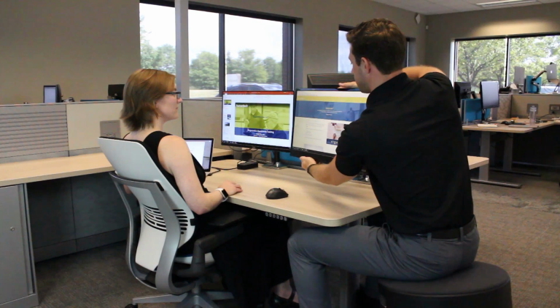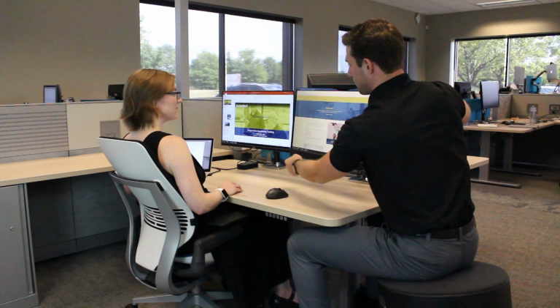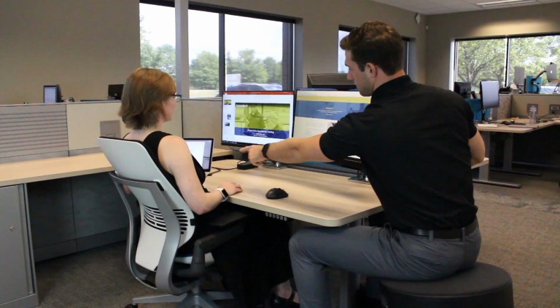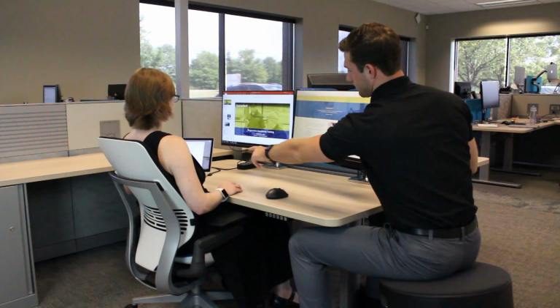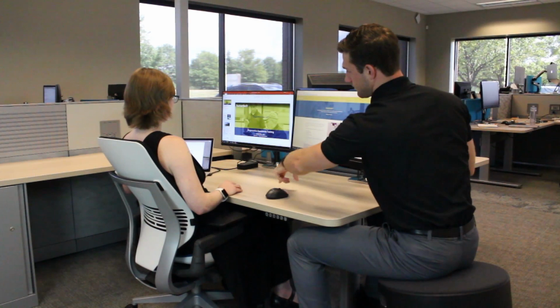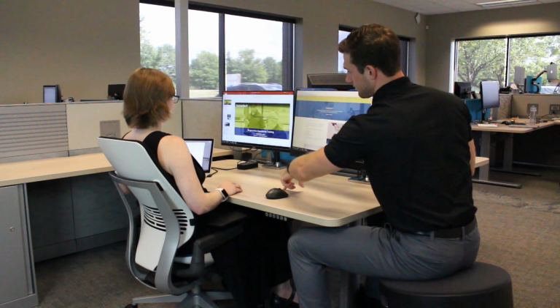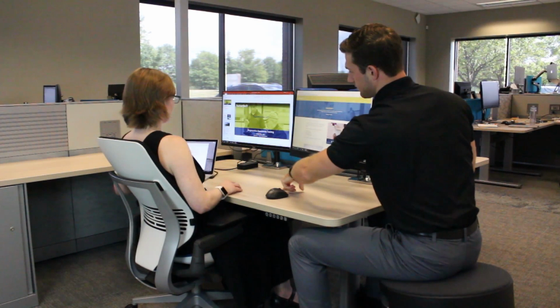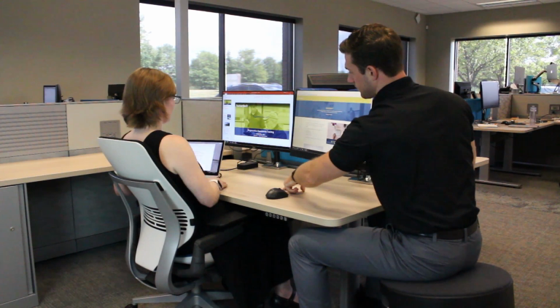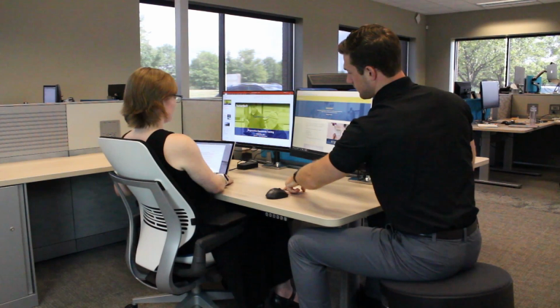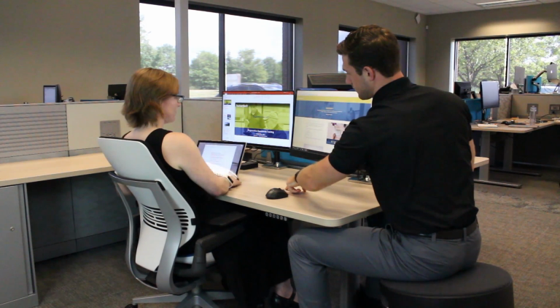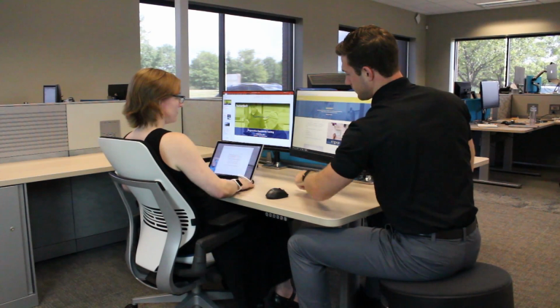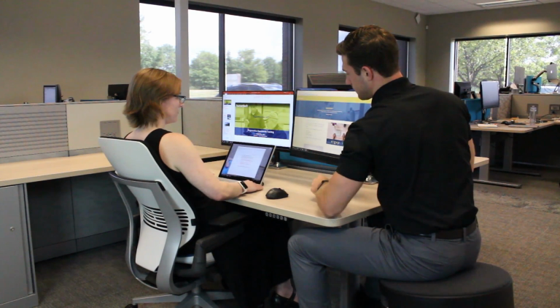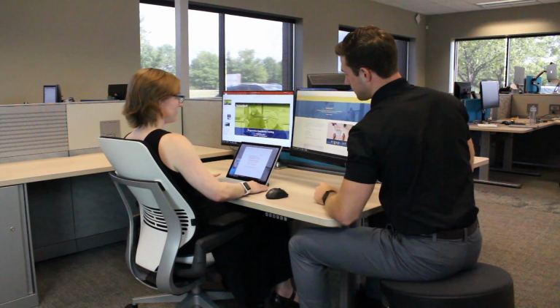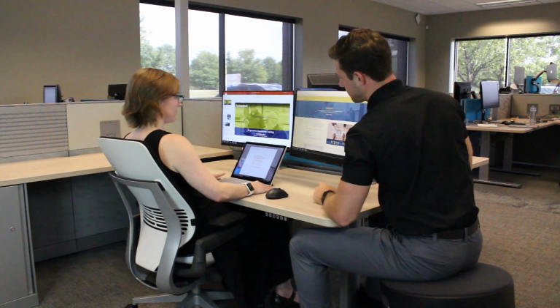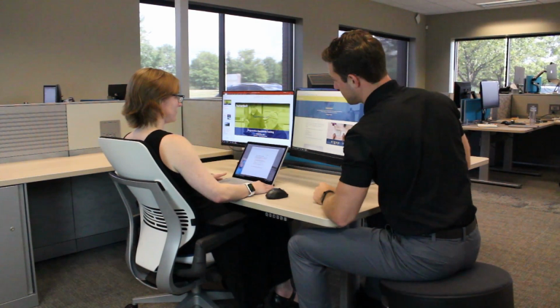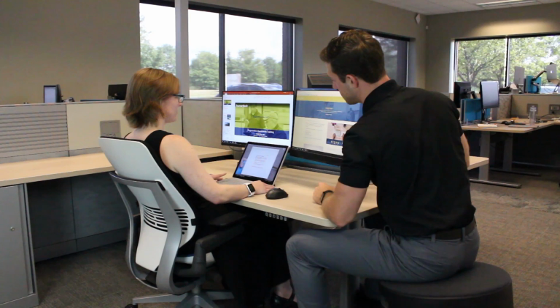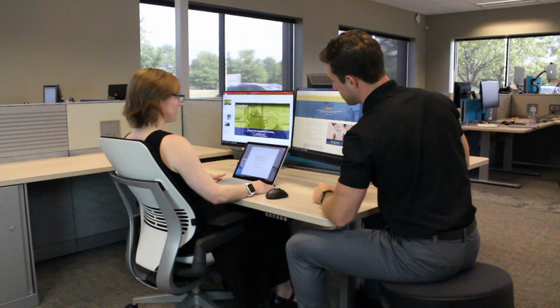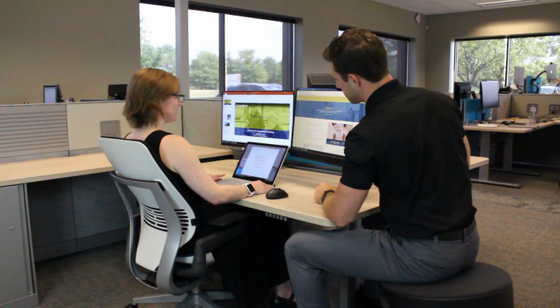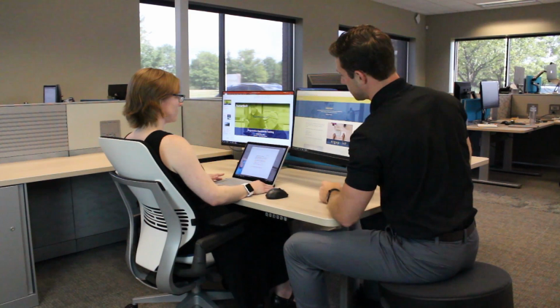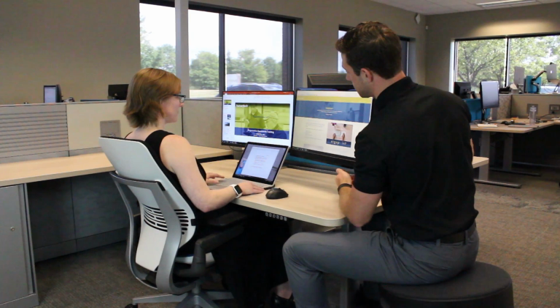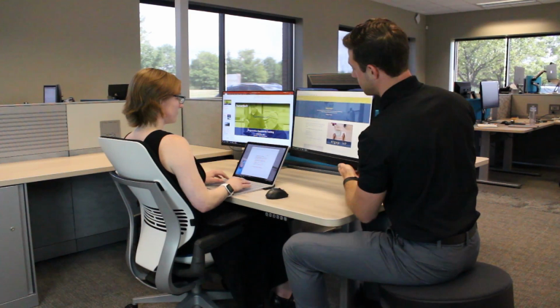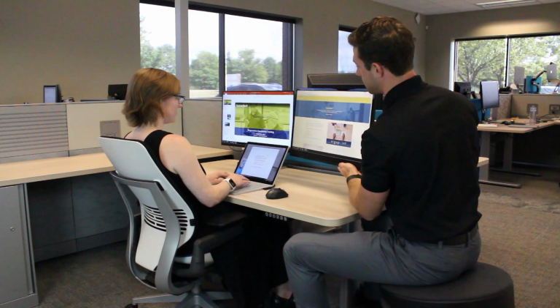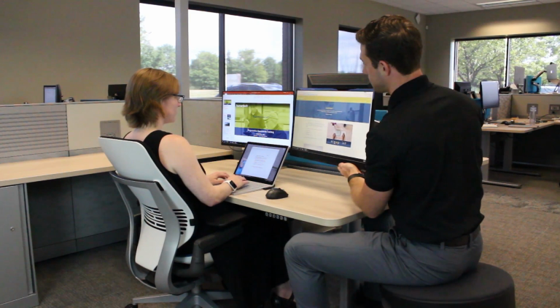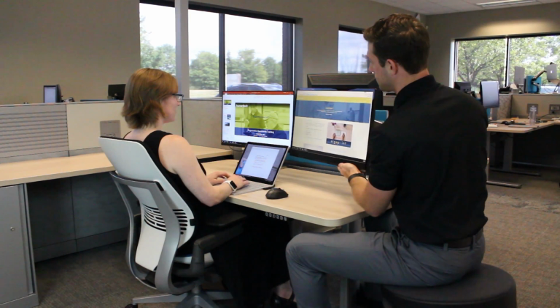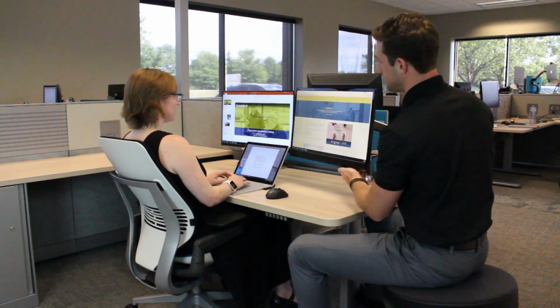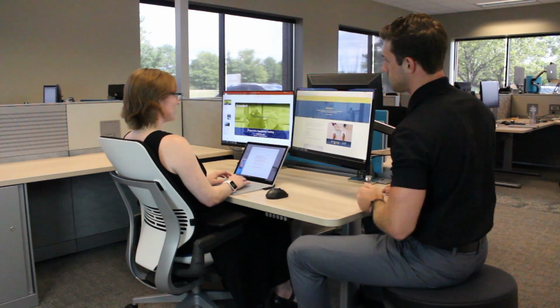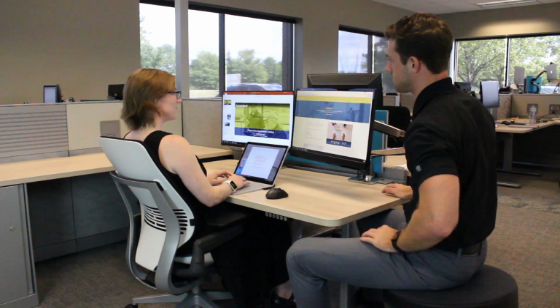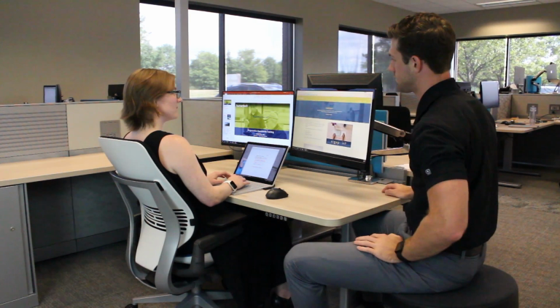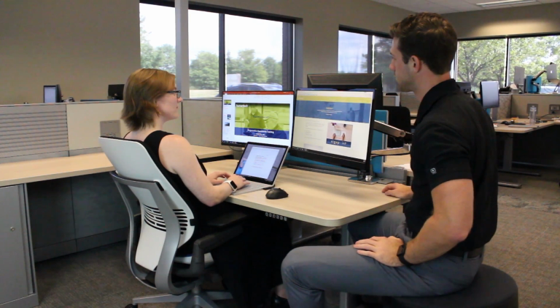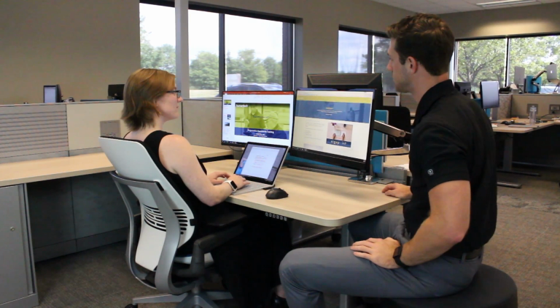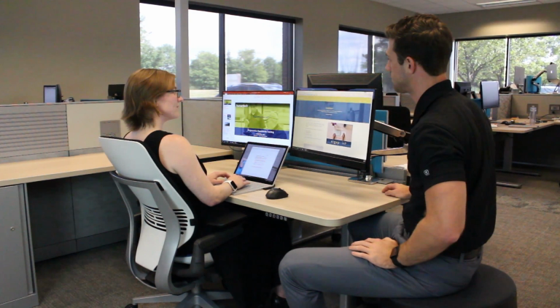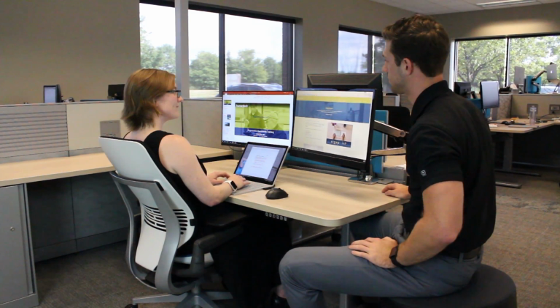The fourth tip is that if you're using three or more monitors, place and adjust them so there's little to no neck movement, especially twisting.